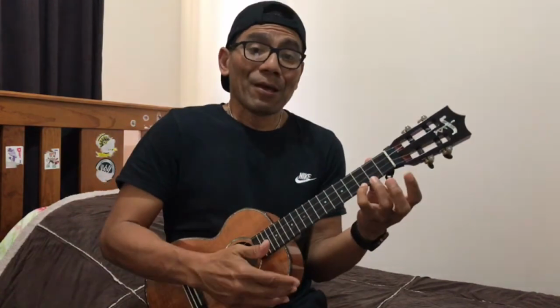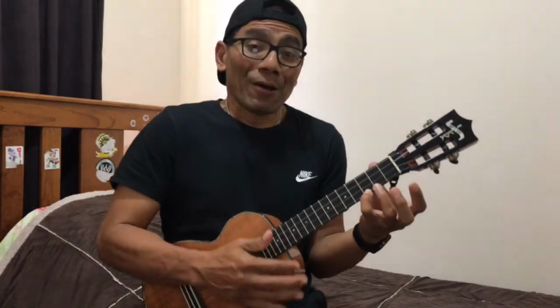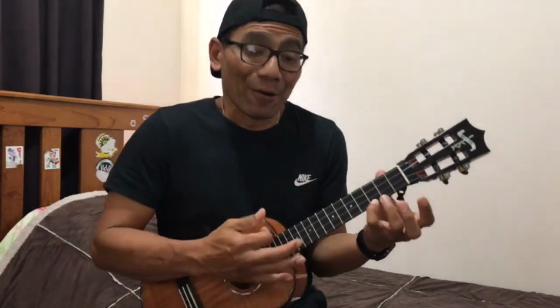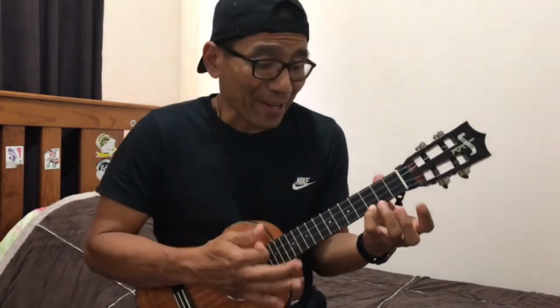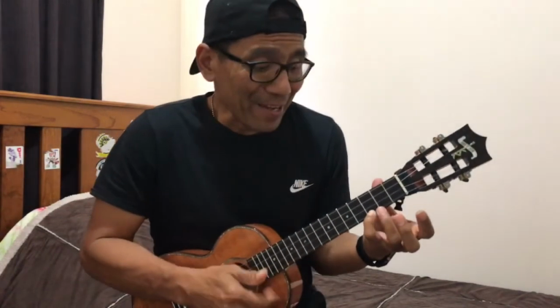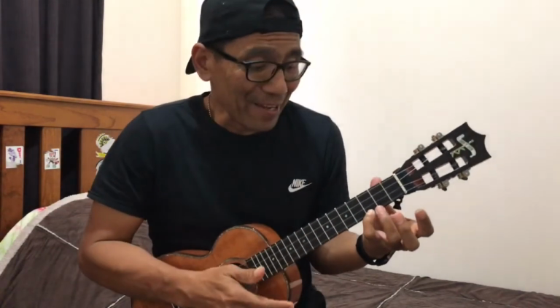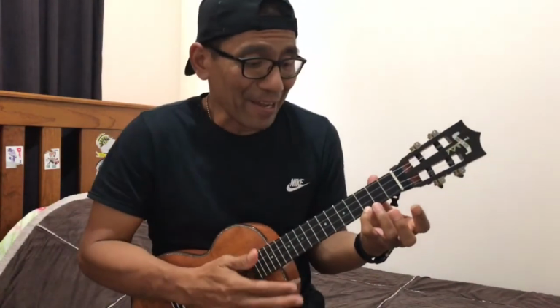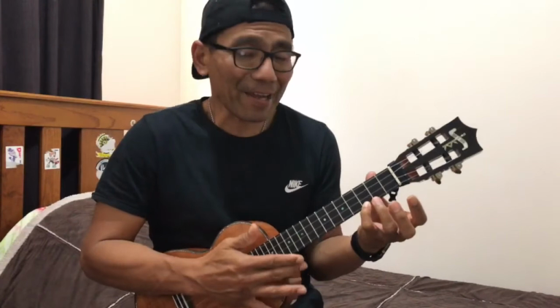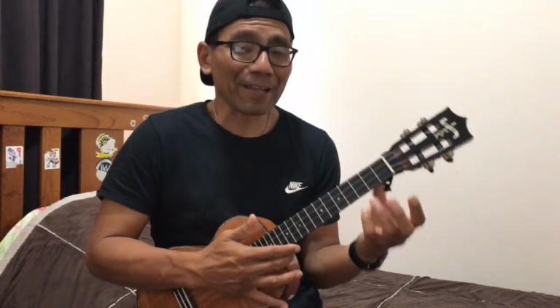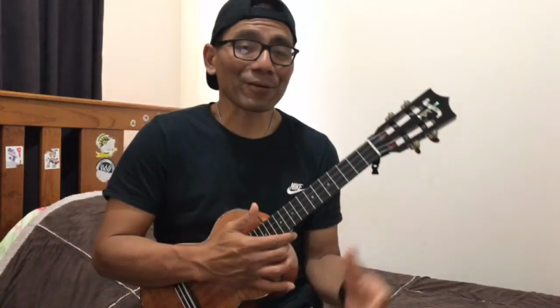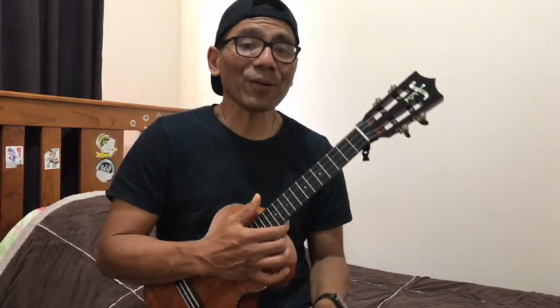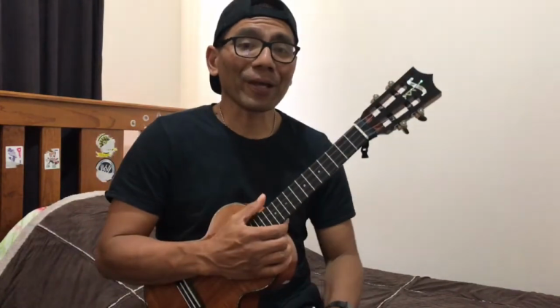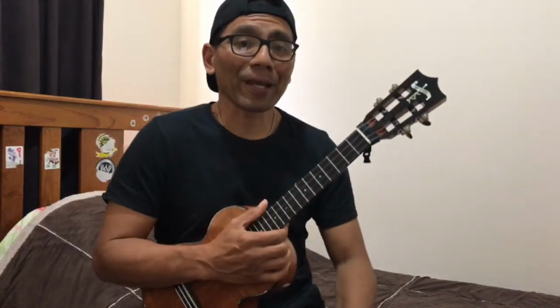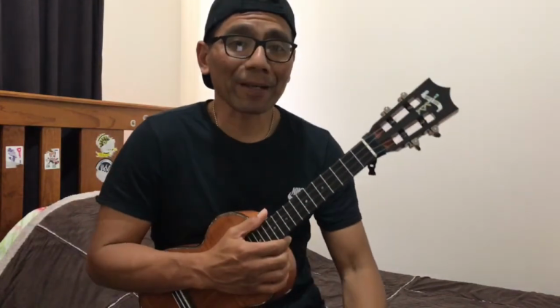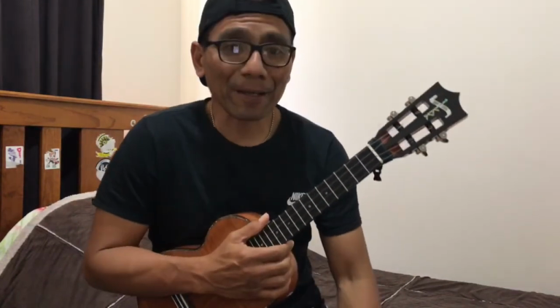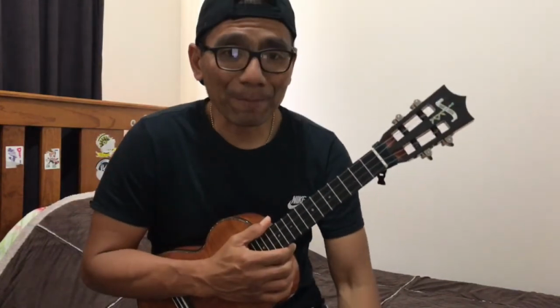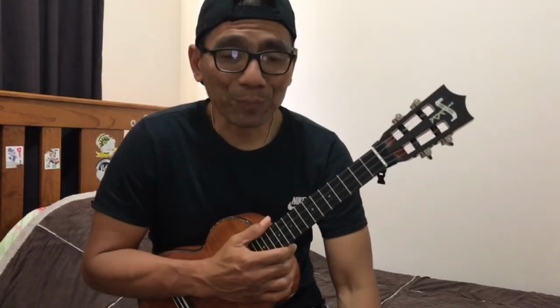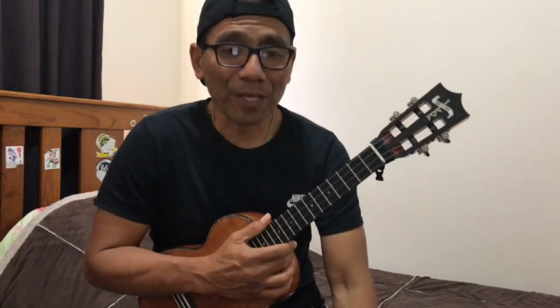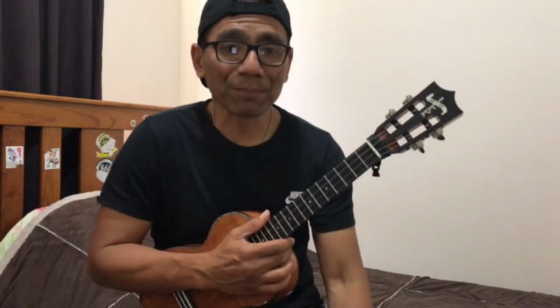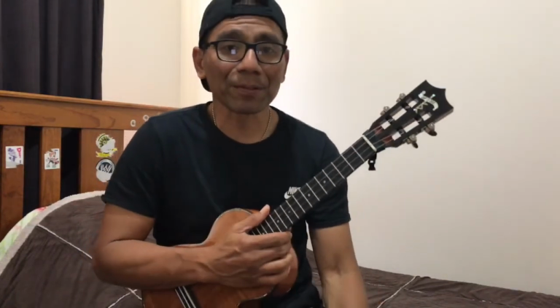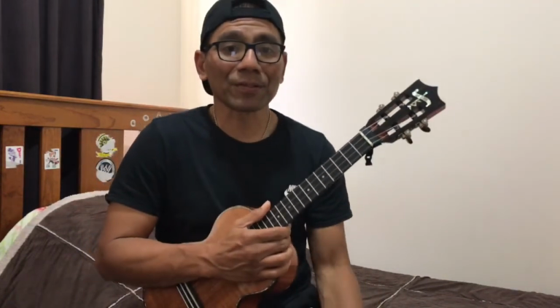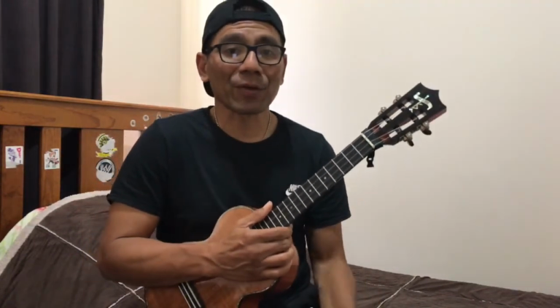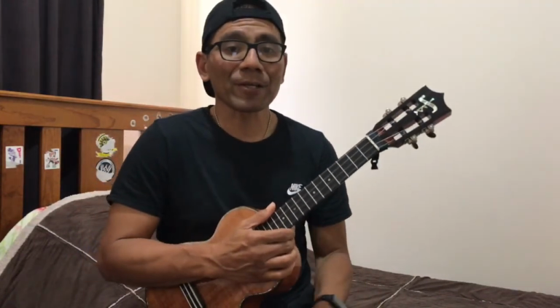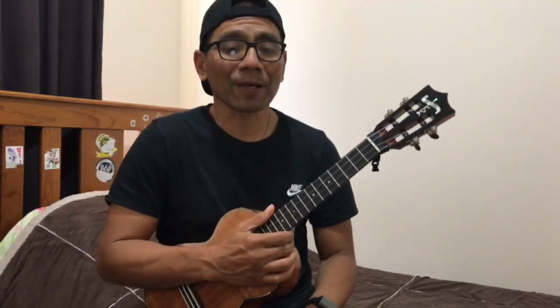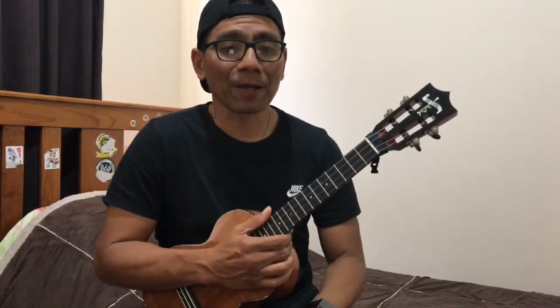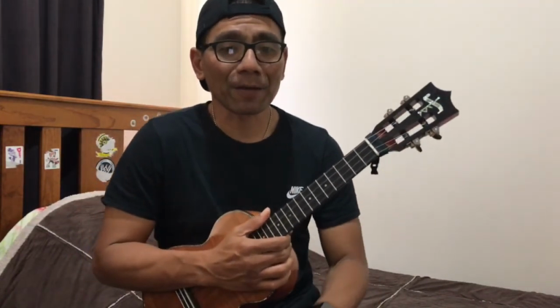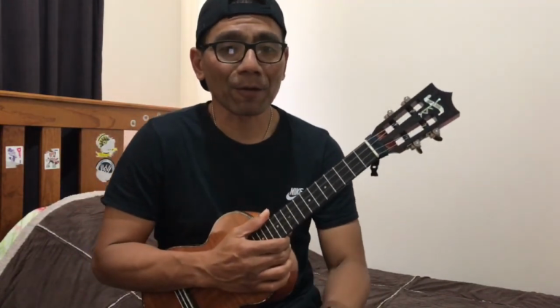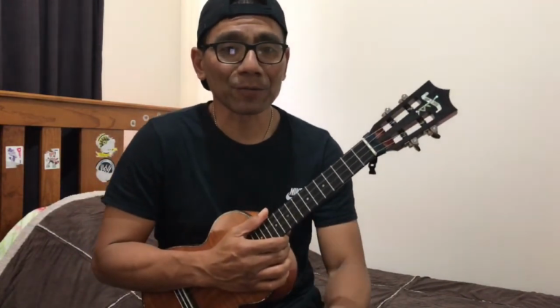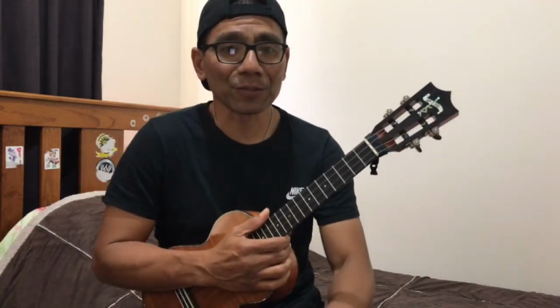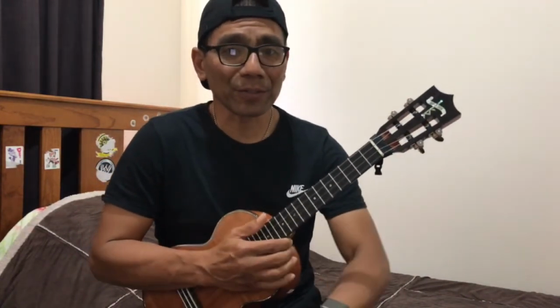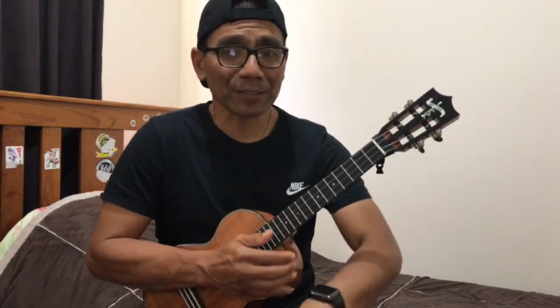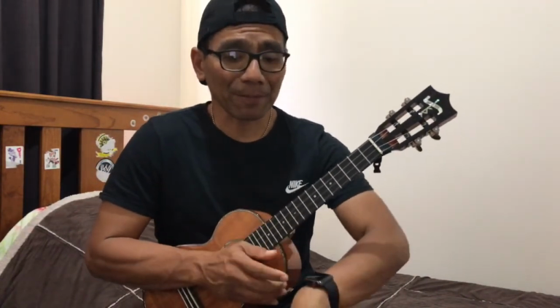Okay, that's all. Happy strumming, and hope to see you next time!